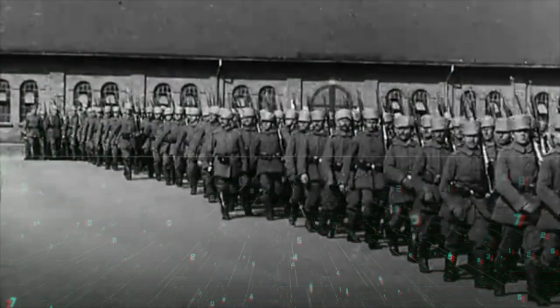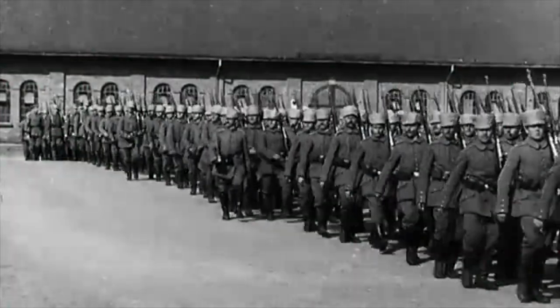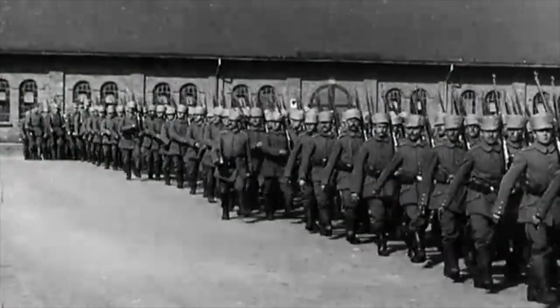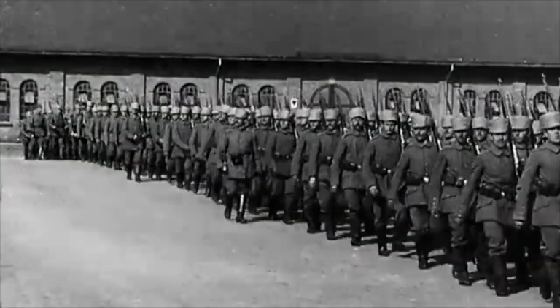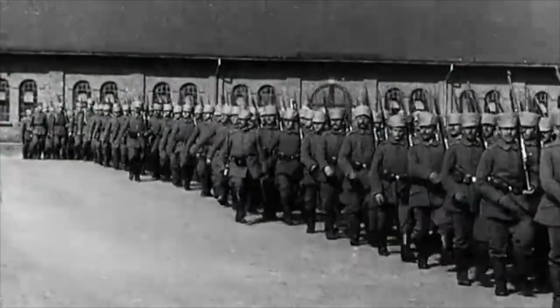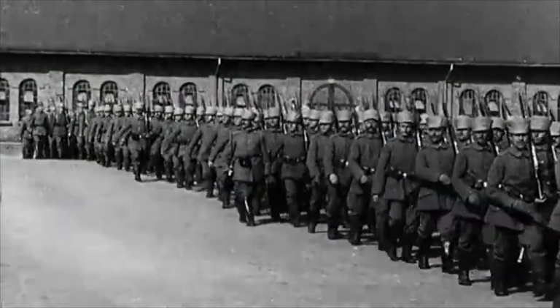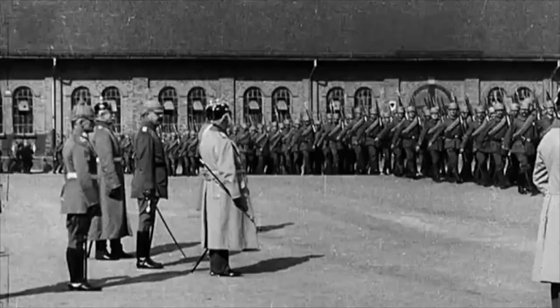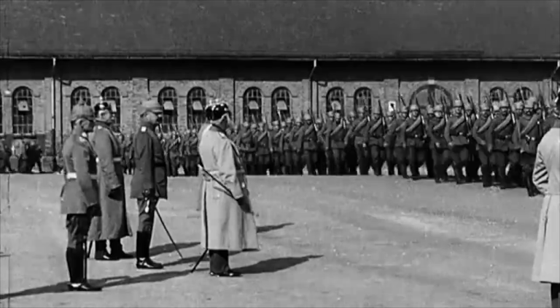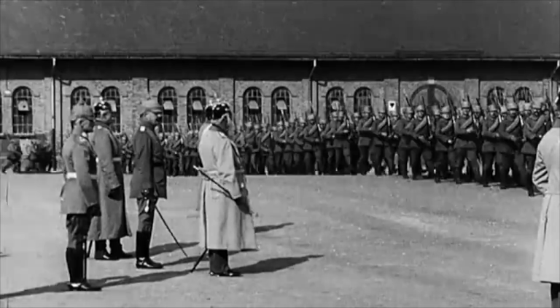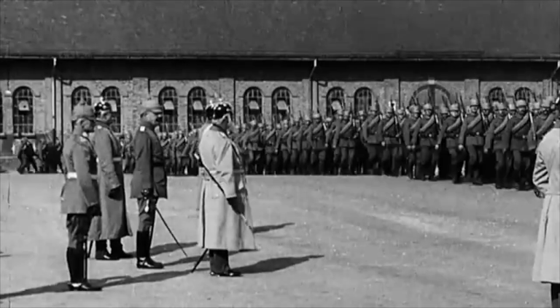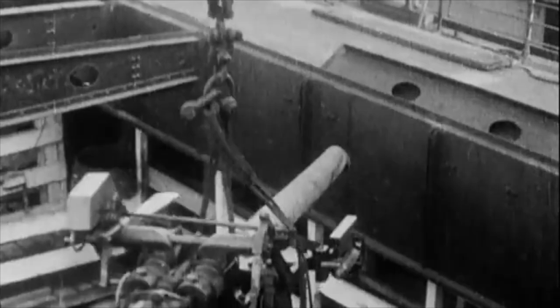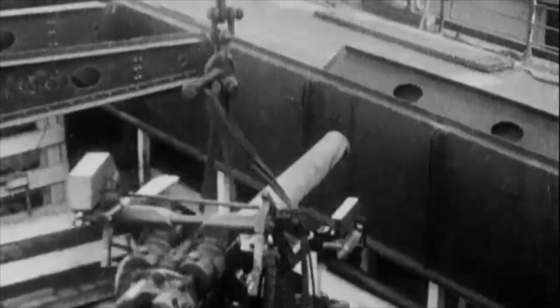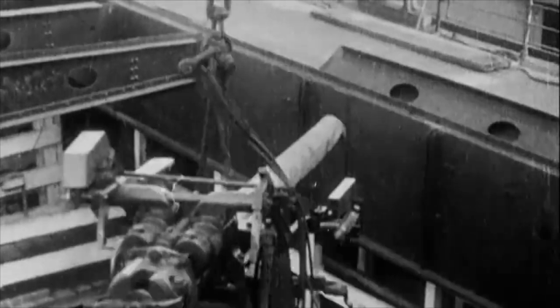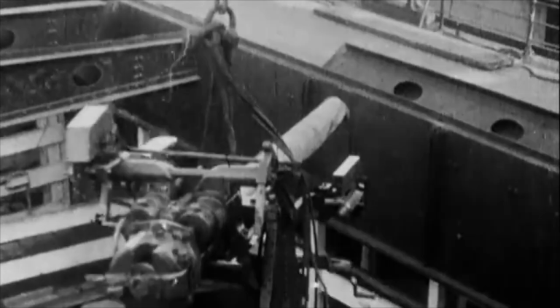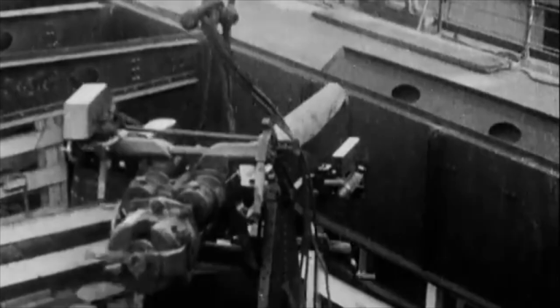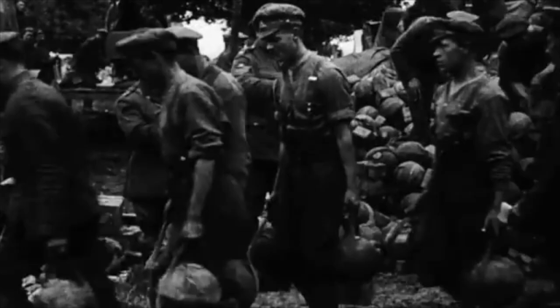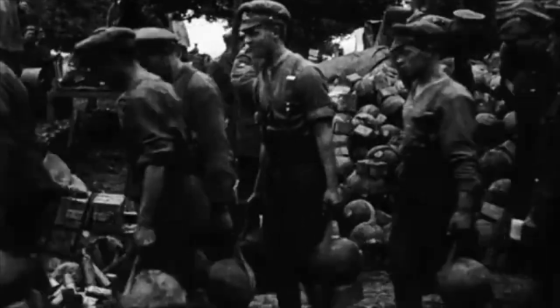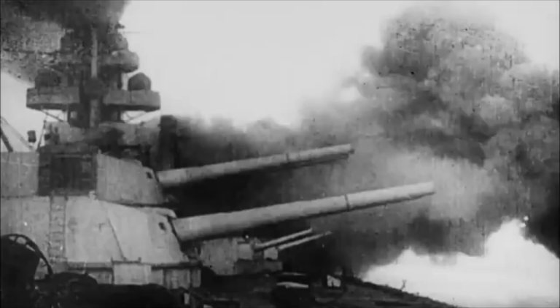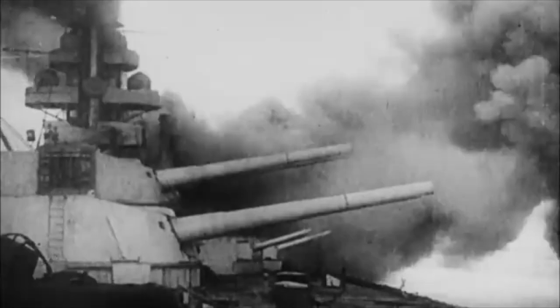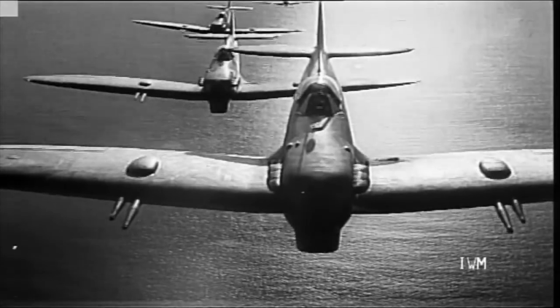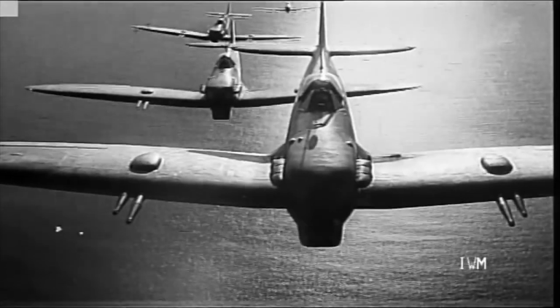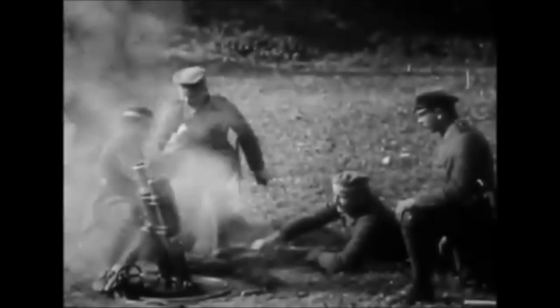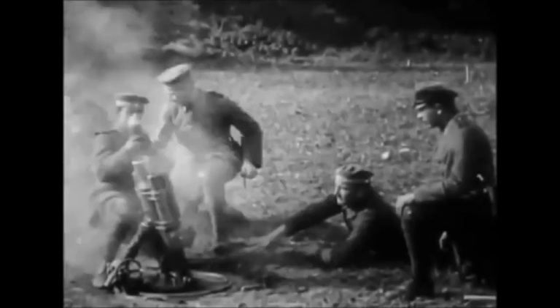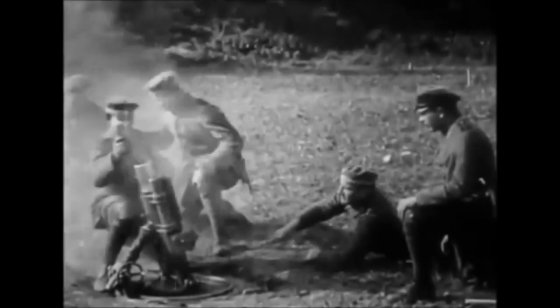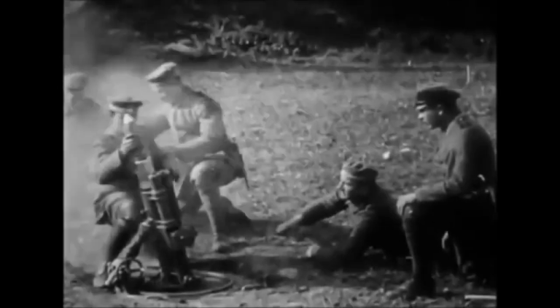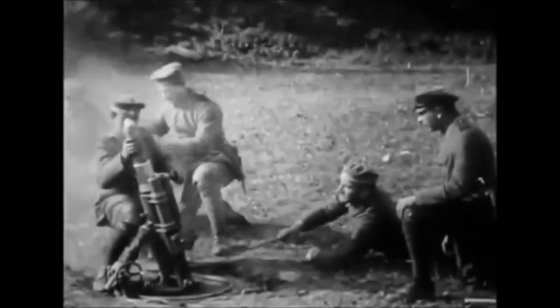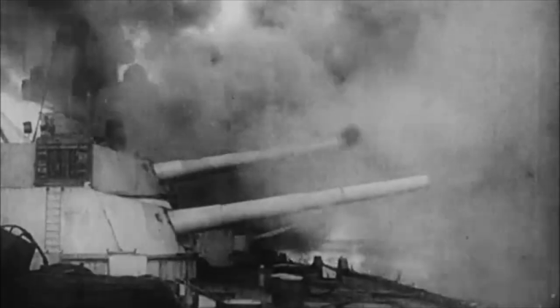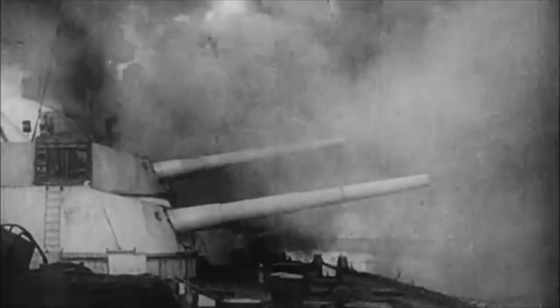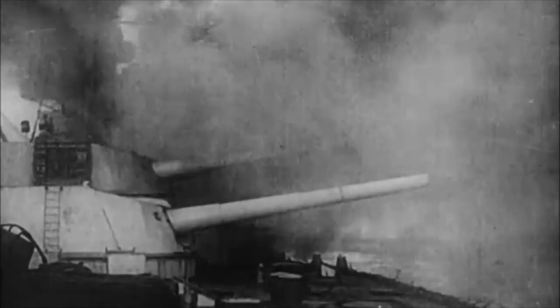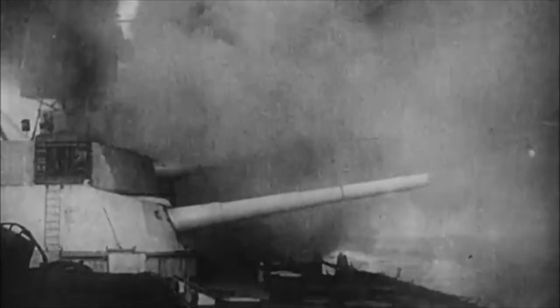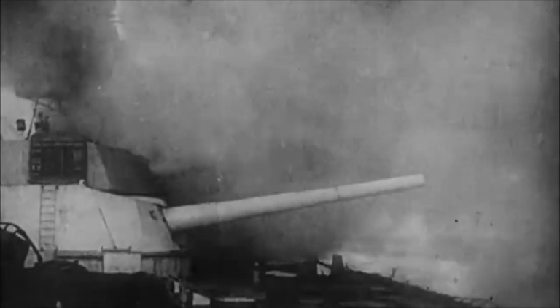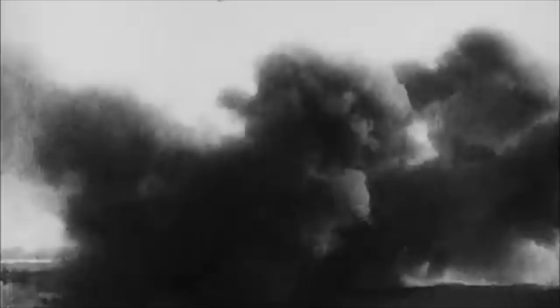Taking World War I as an example, having large weapons, armies, tanks, aircrafts, and mortars were pivotal to winning the war.